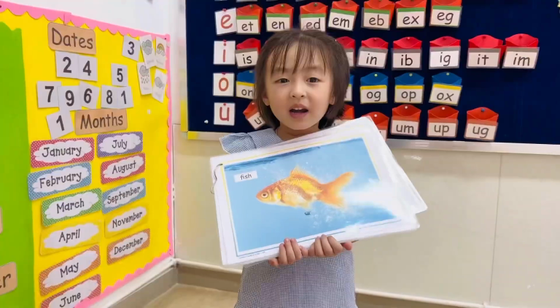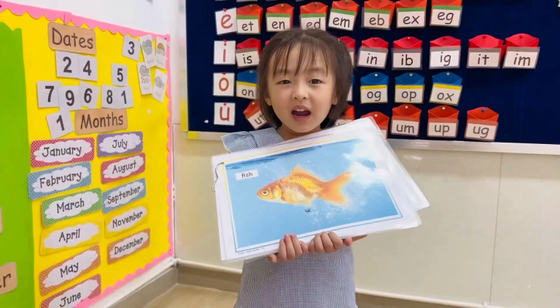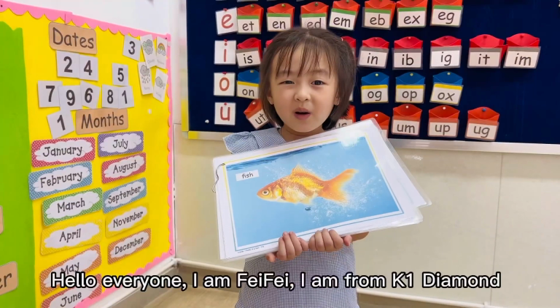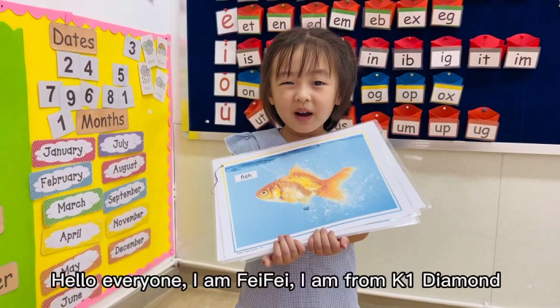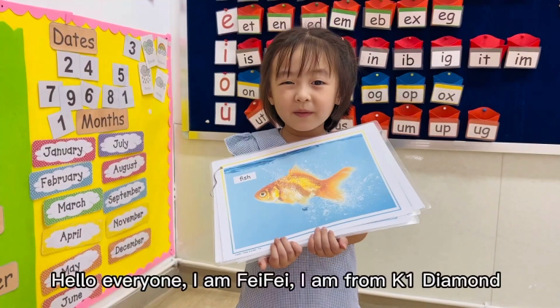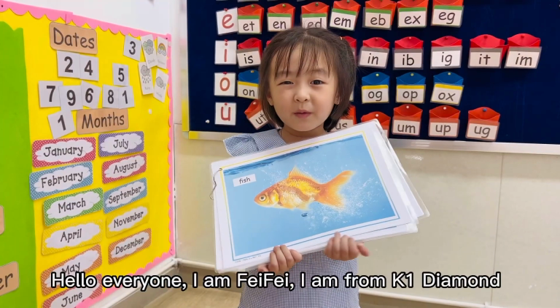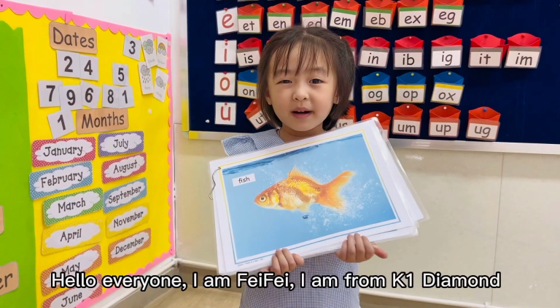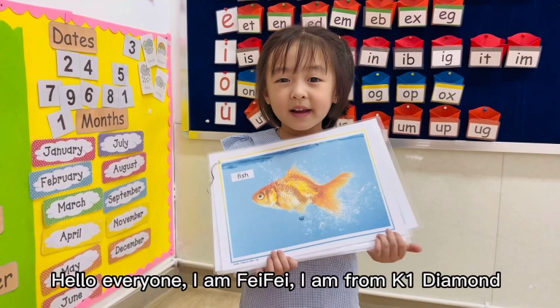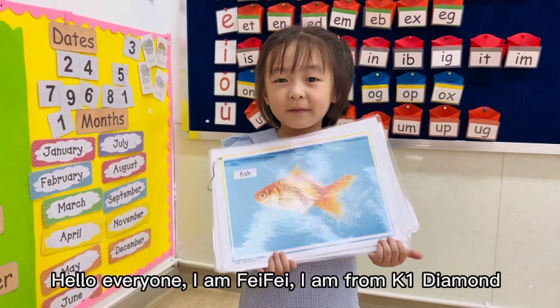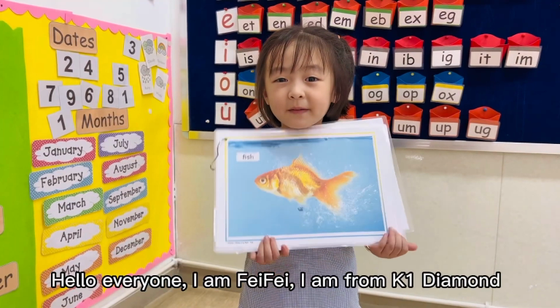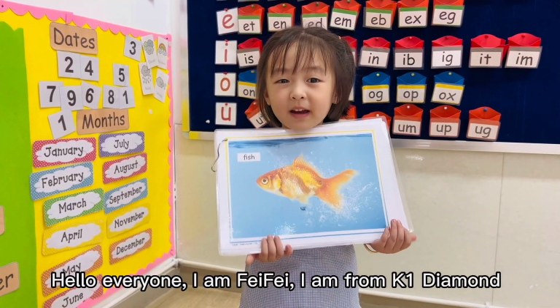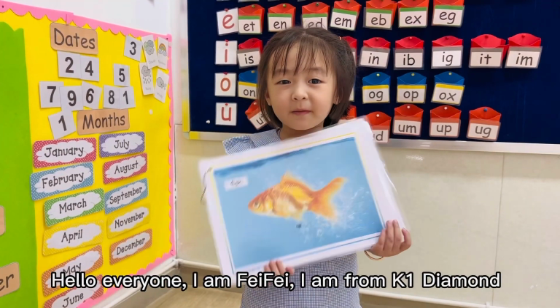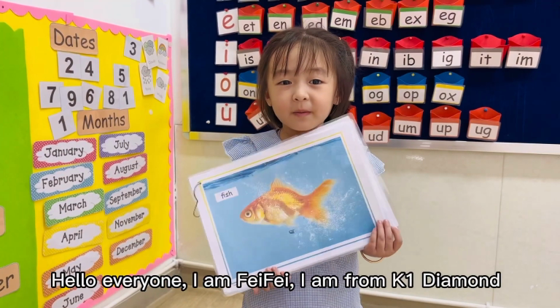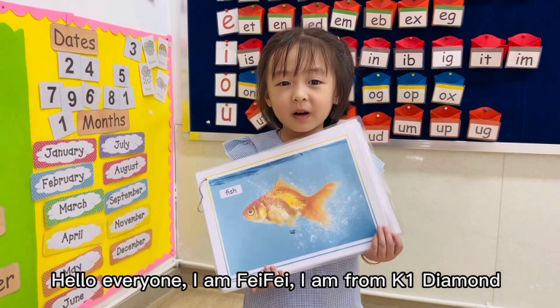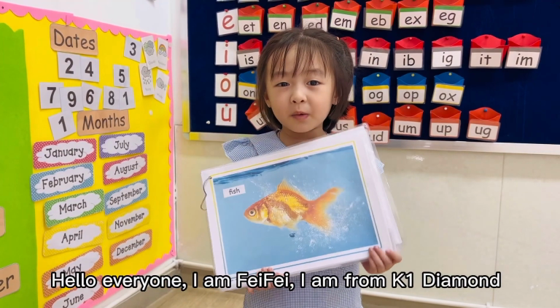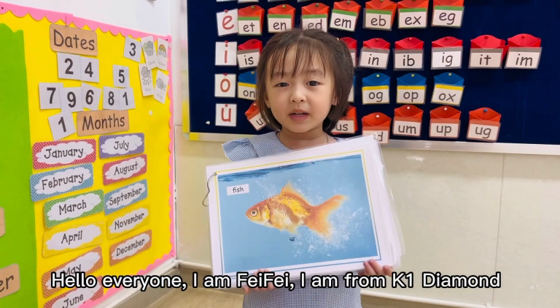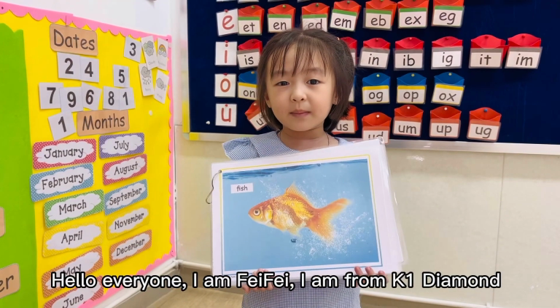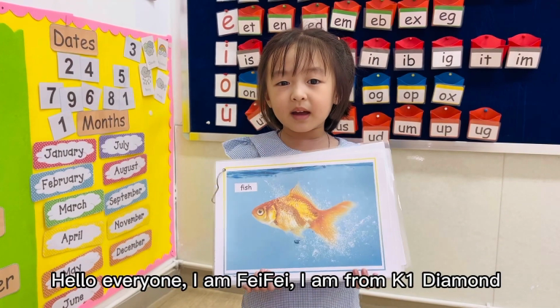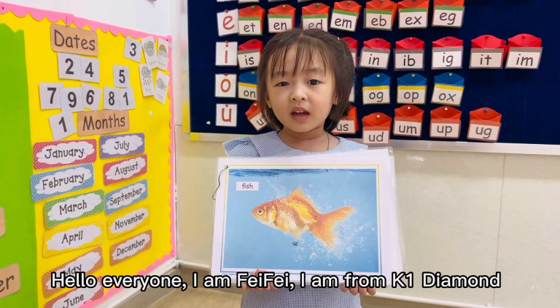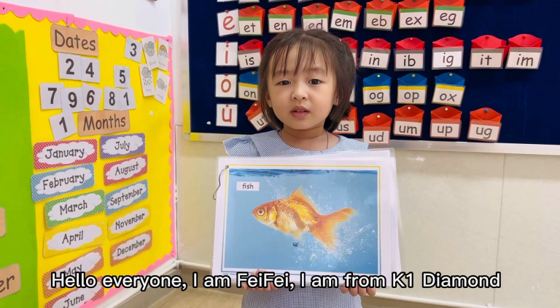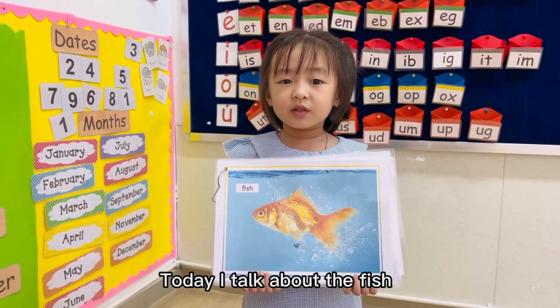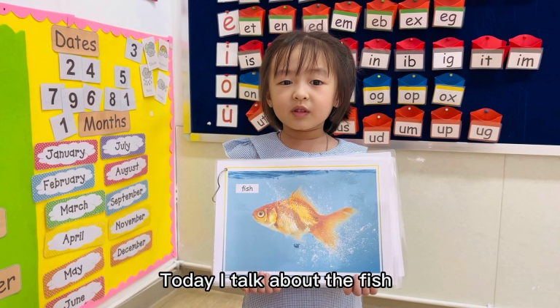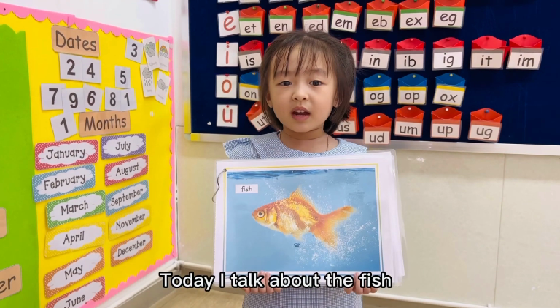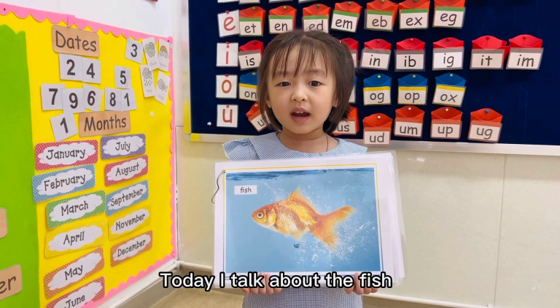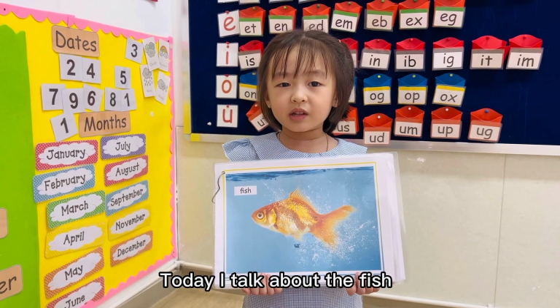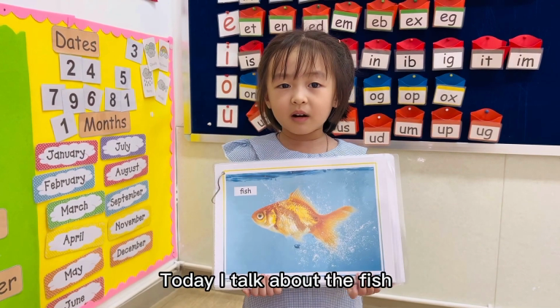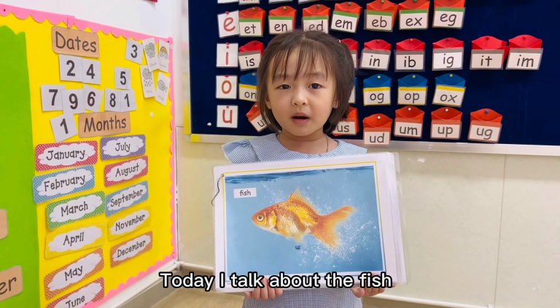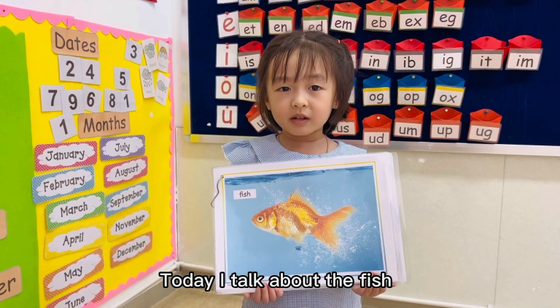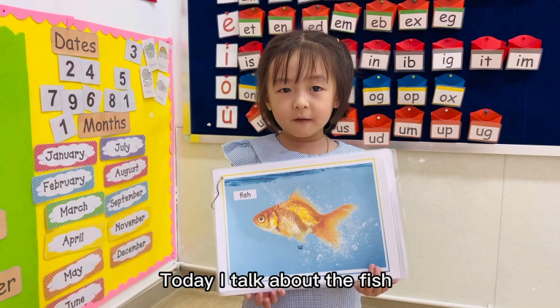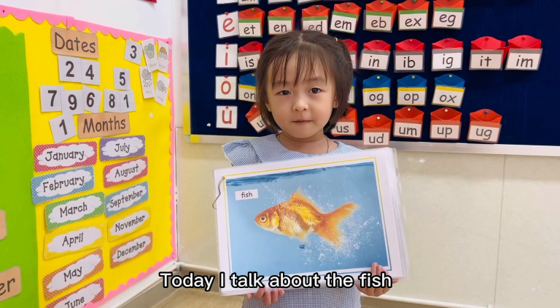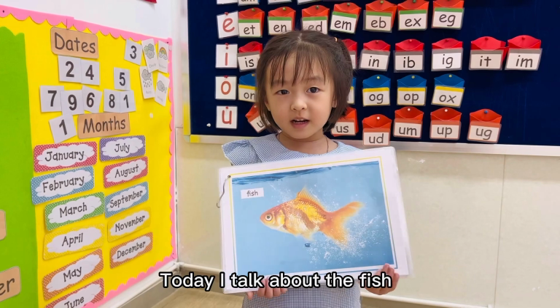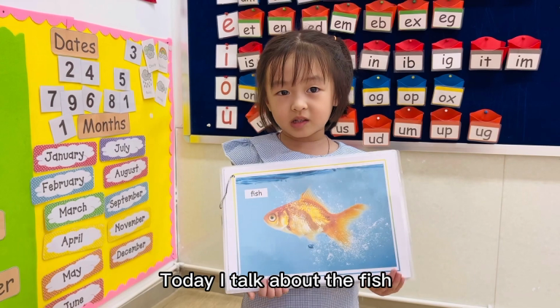Hello everyone, I am Fifi. I'm from K1 Diamond. Today I talk about the fish.